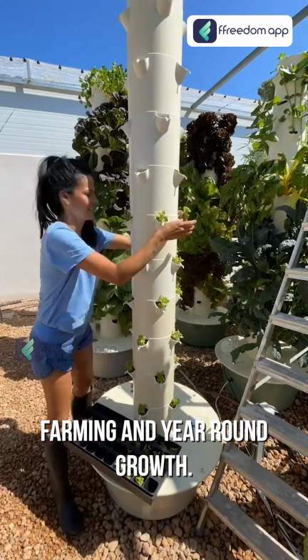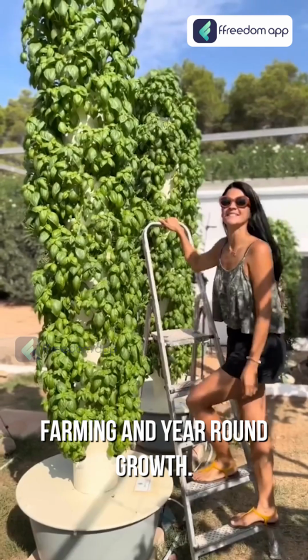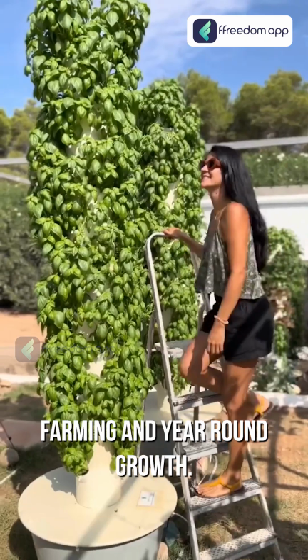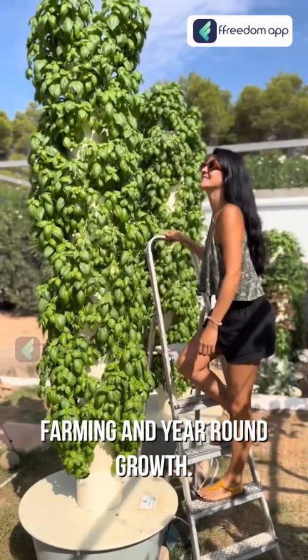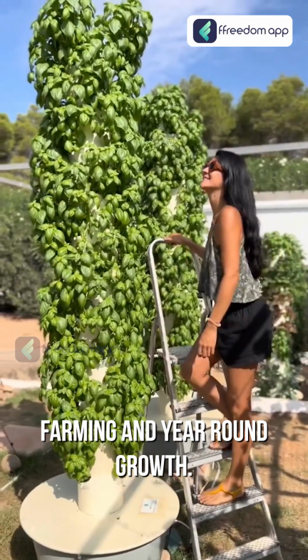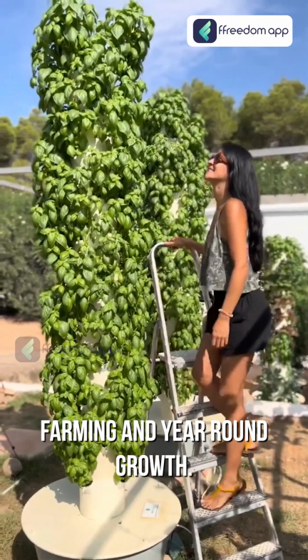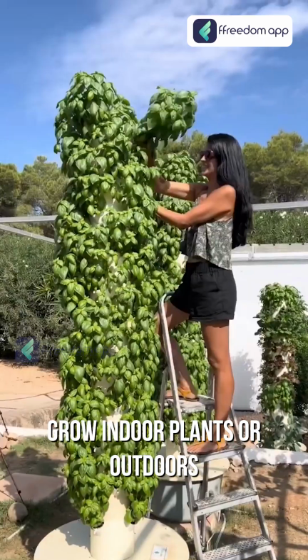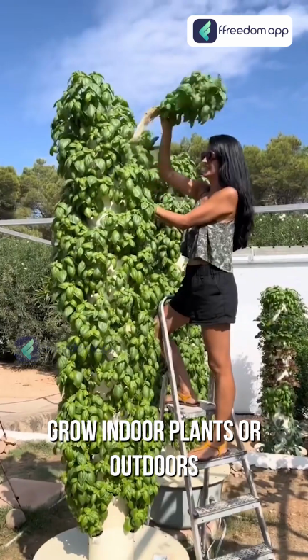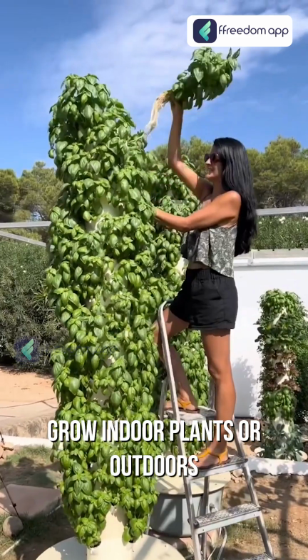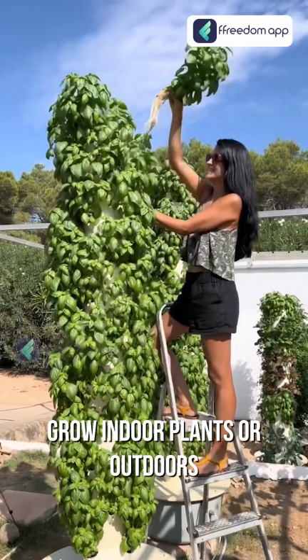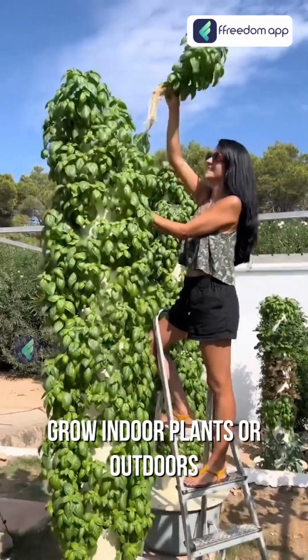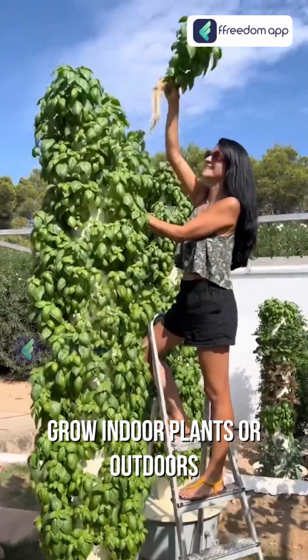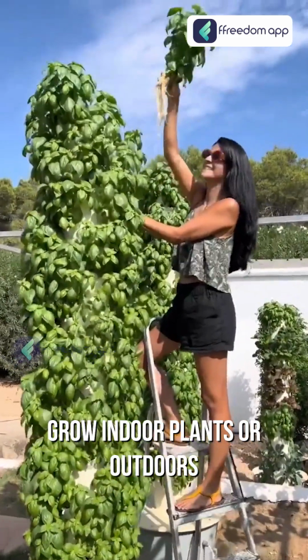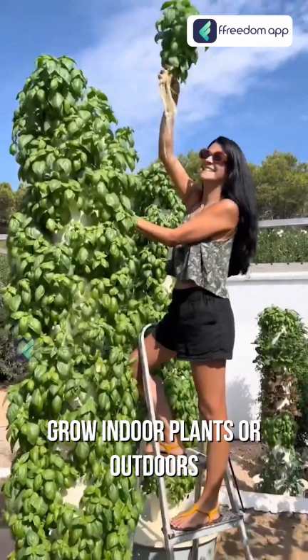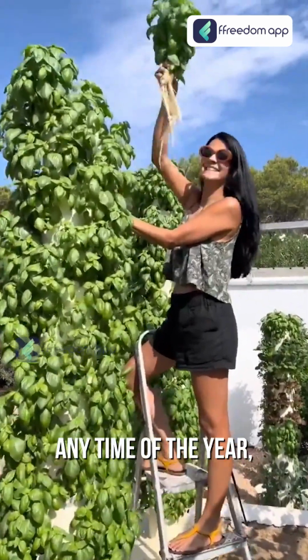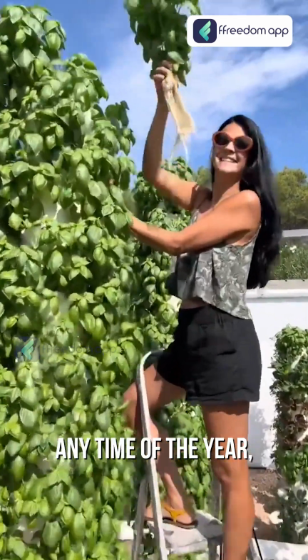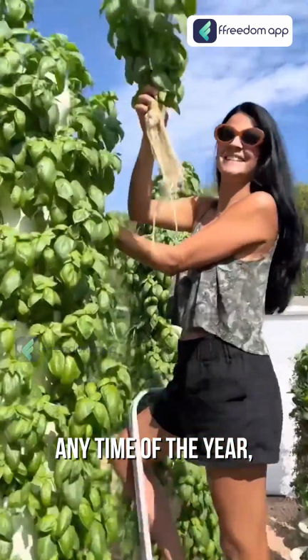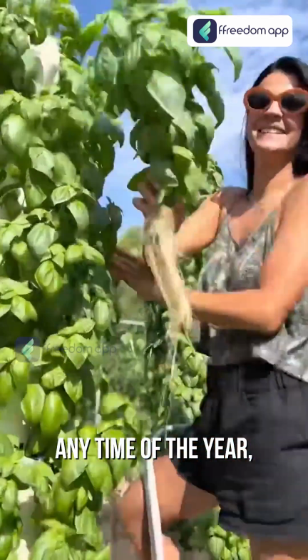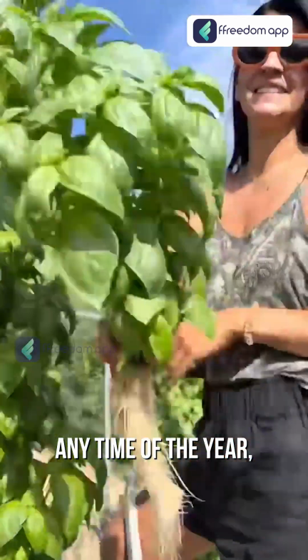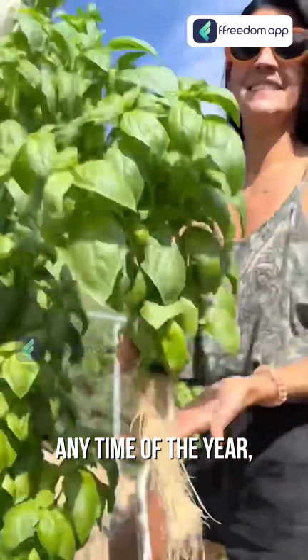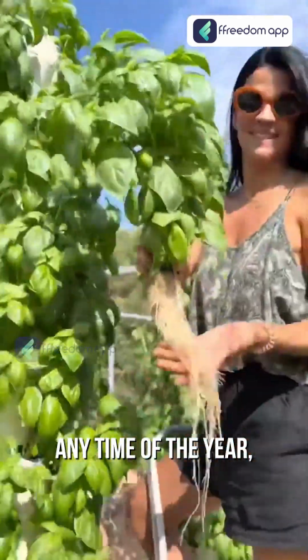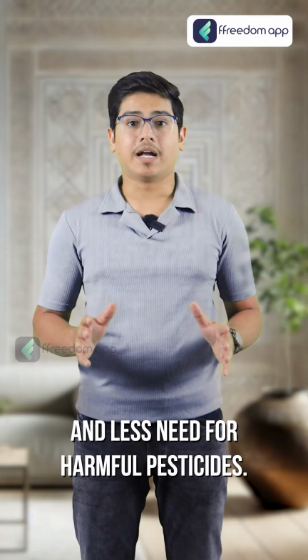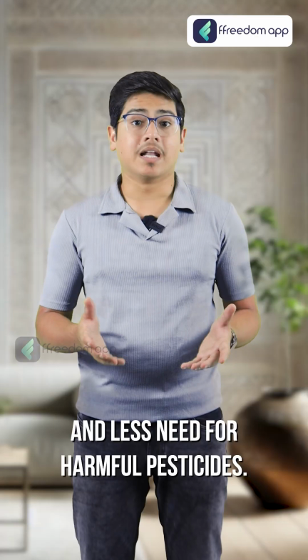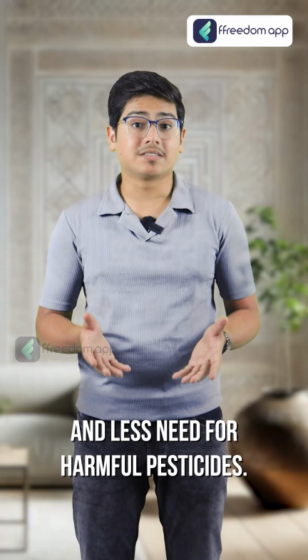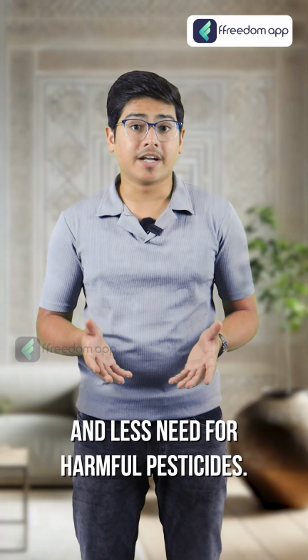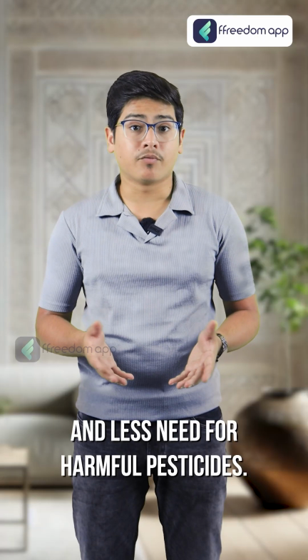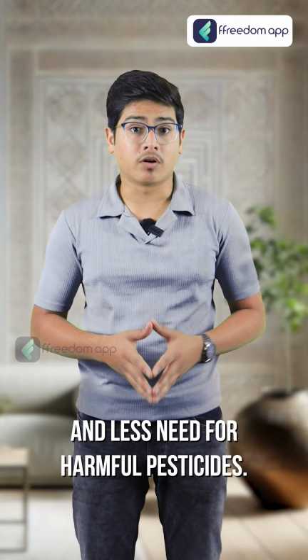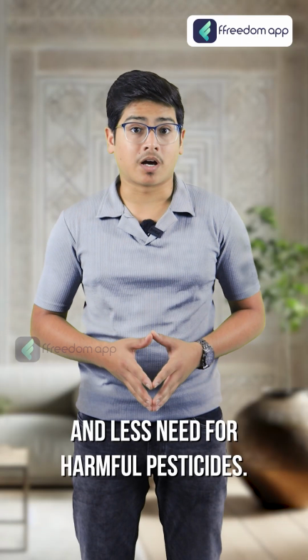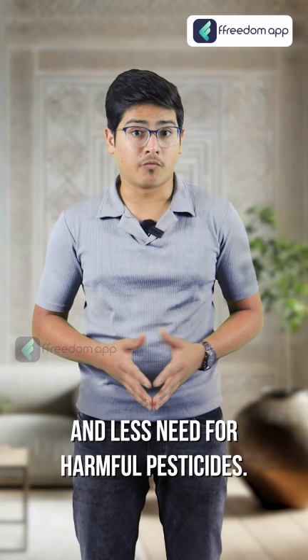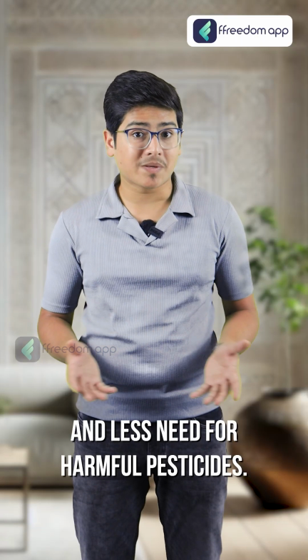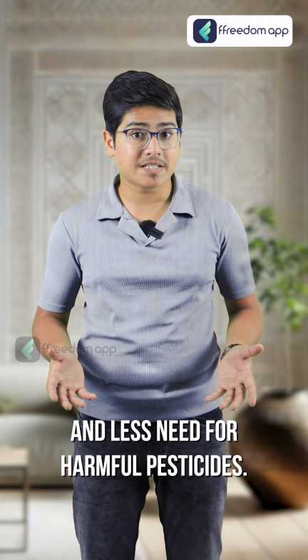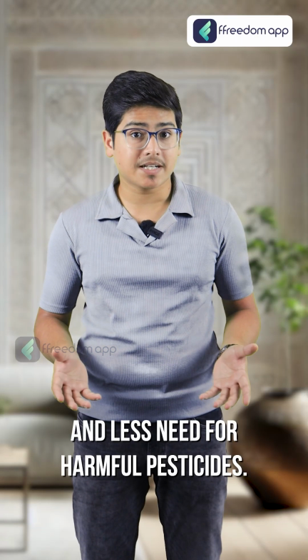And year-round growth: grow indoor plants or outdoors any time of the year, with less need for harmful pesticides.